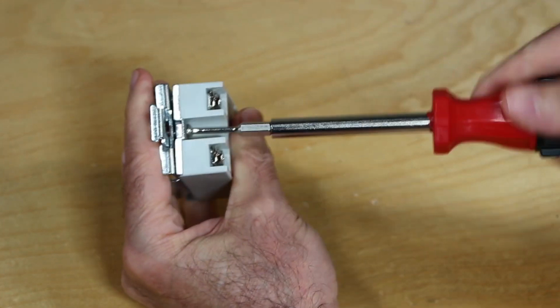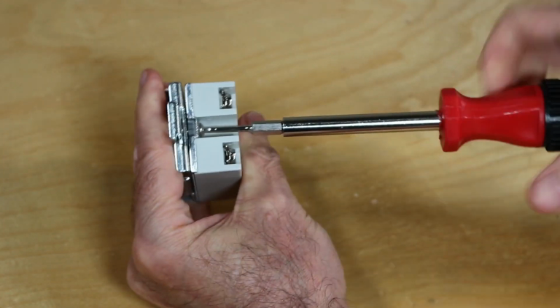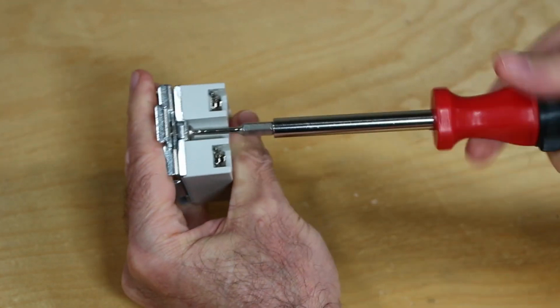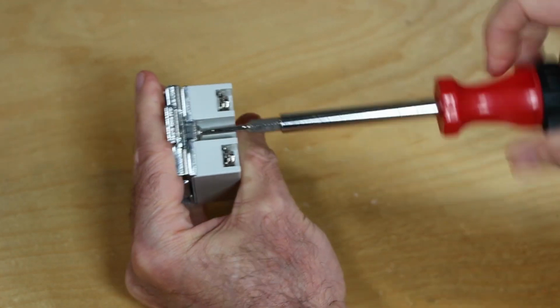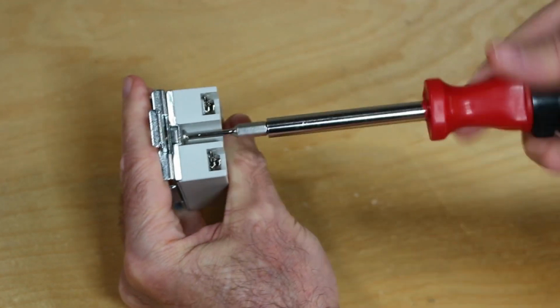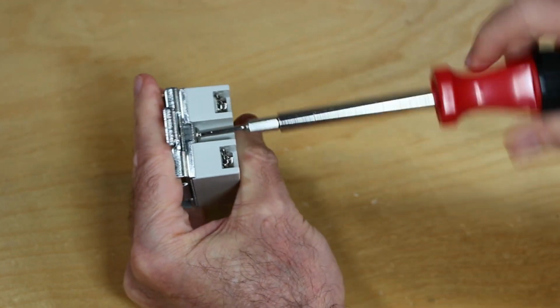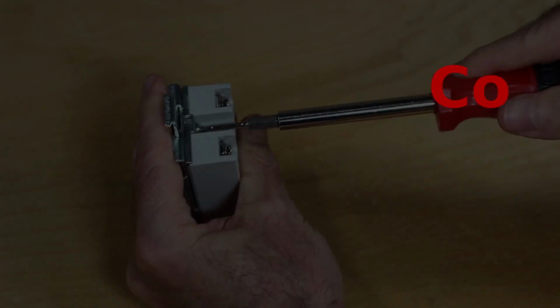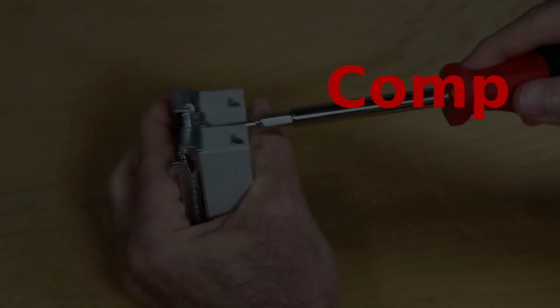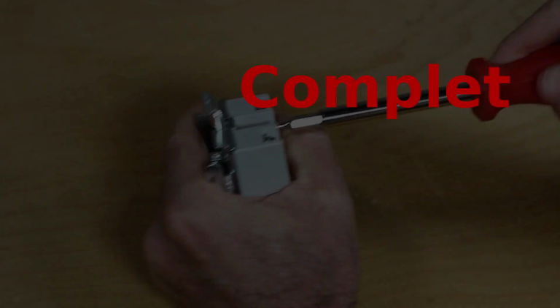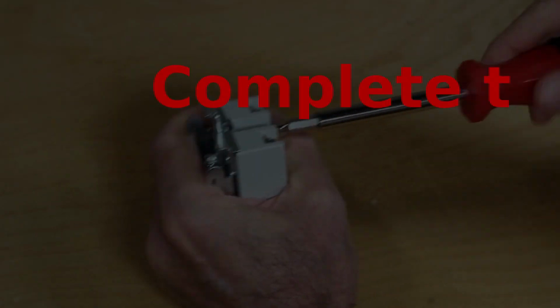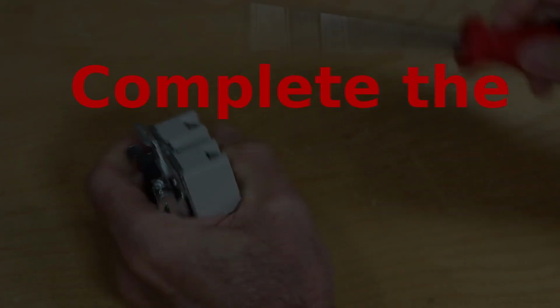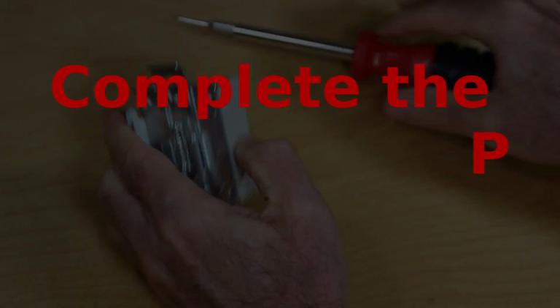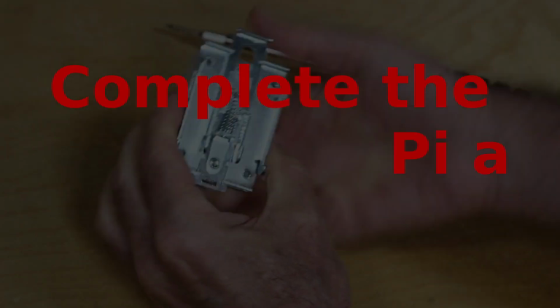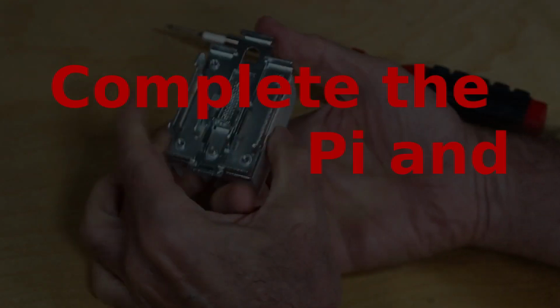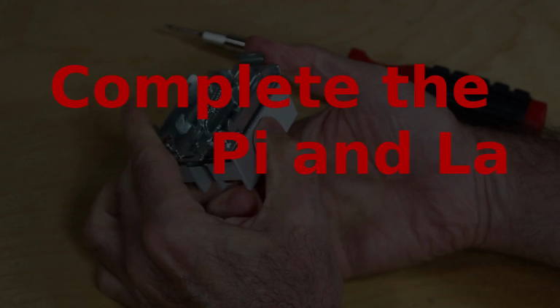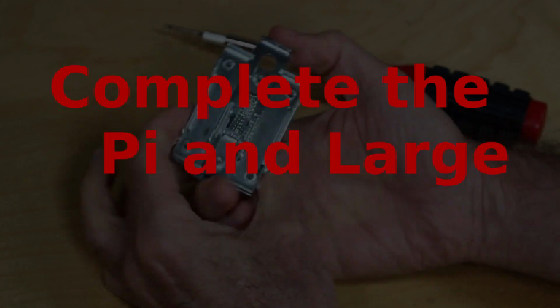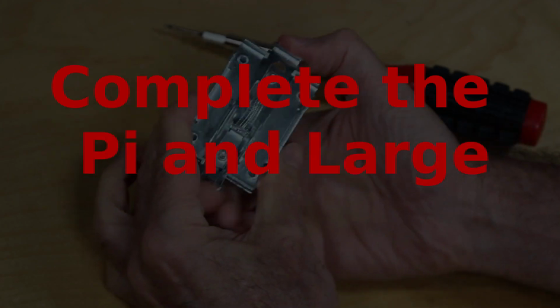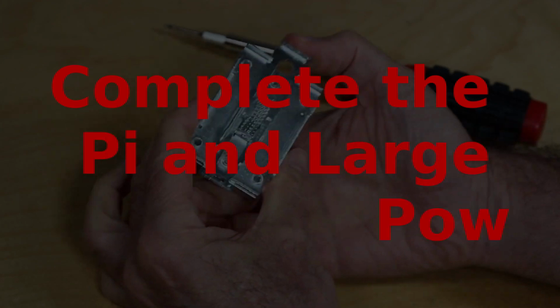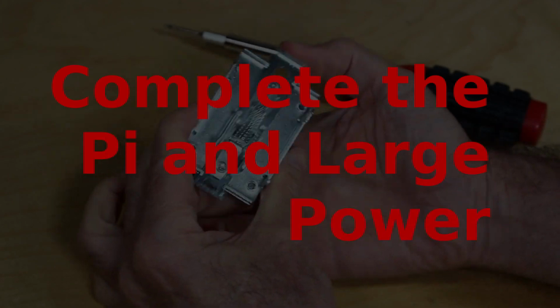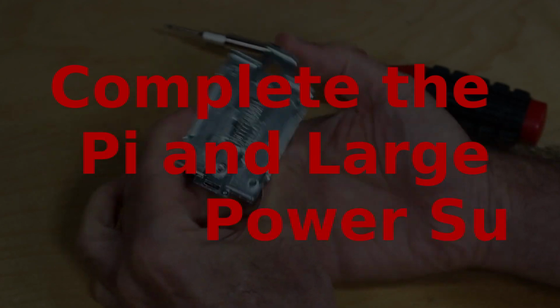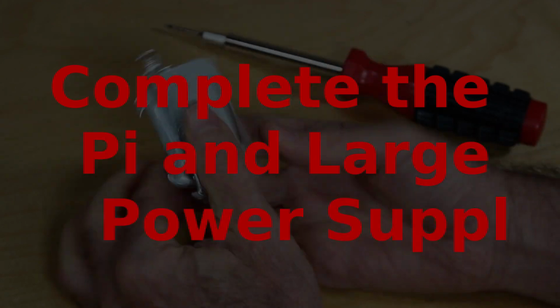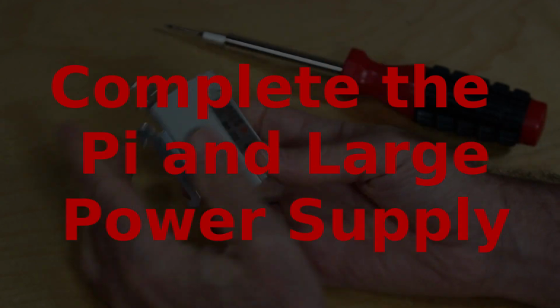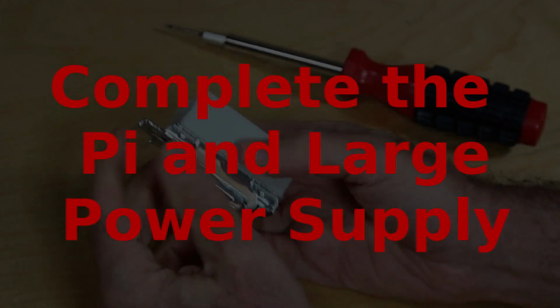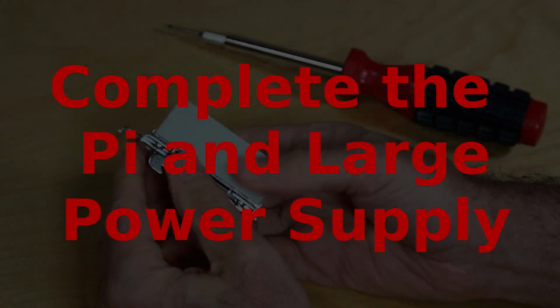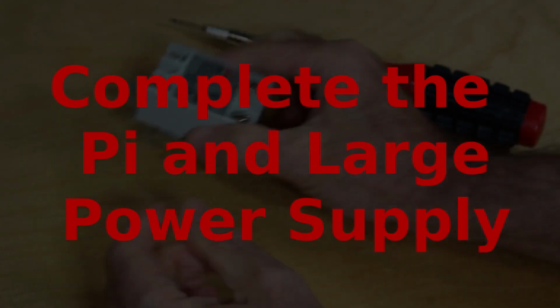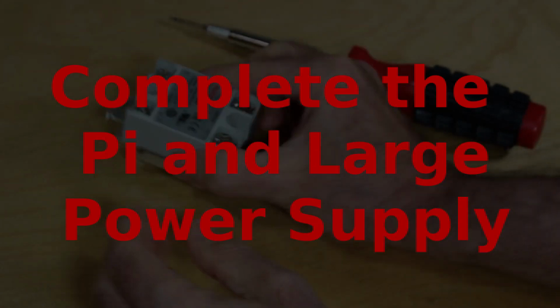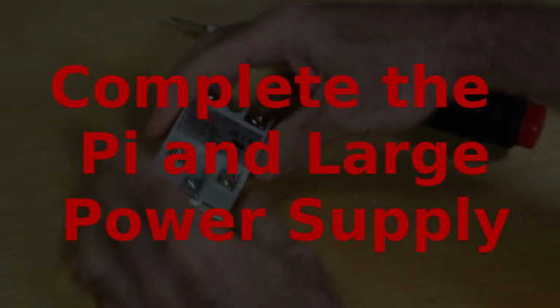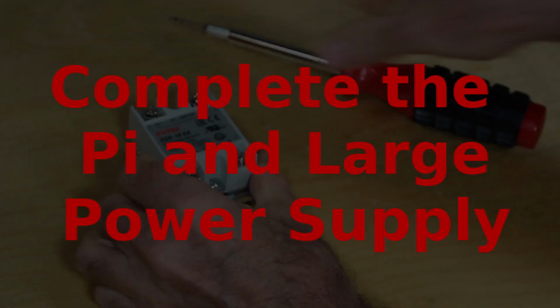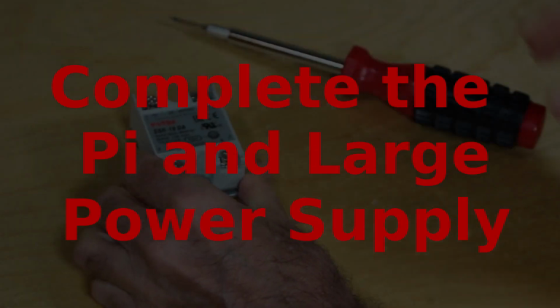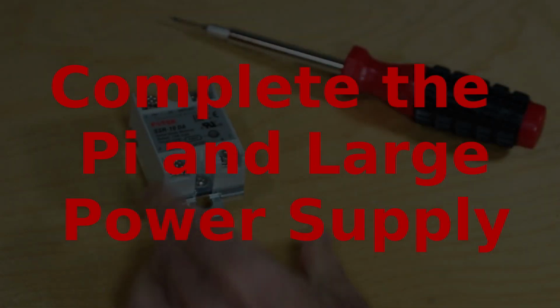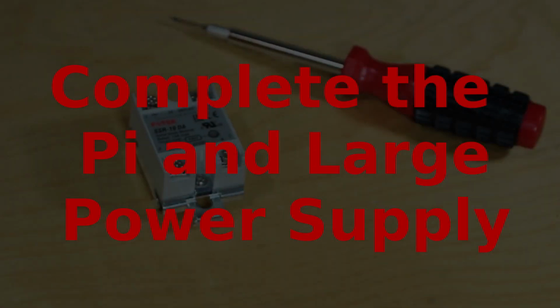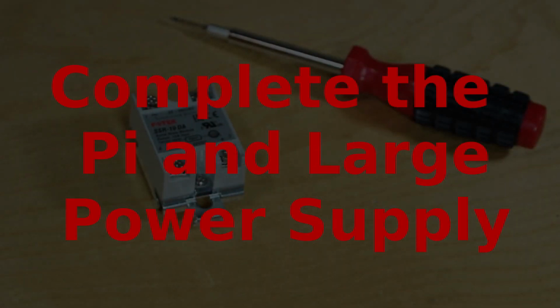At this point just go ahead and finish the Pi and the large power supplies as well.